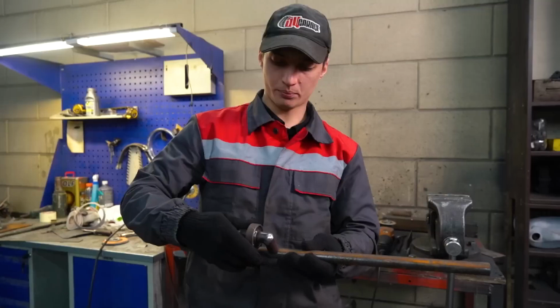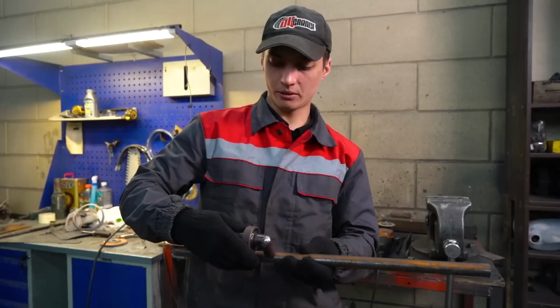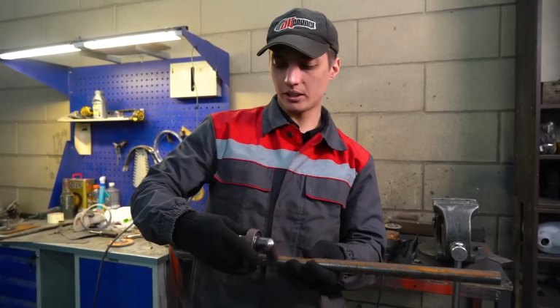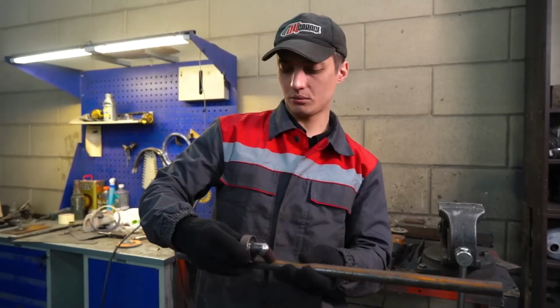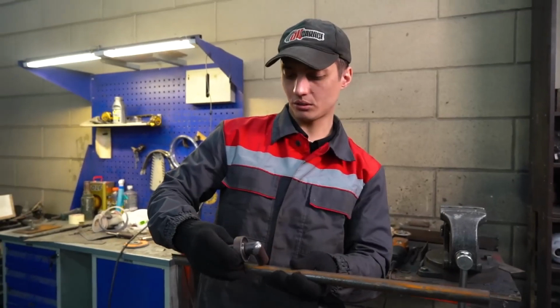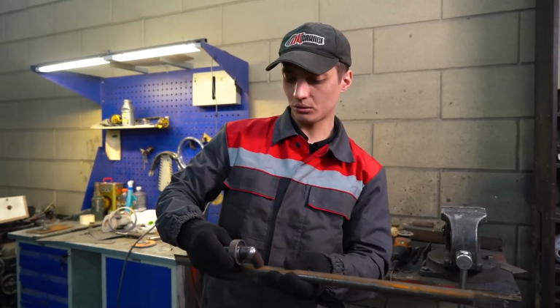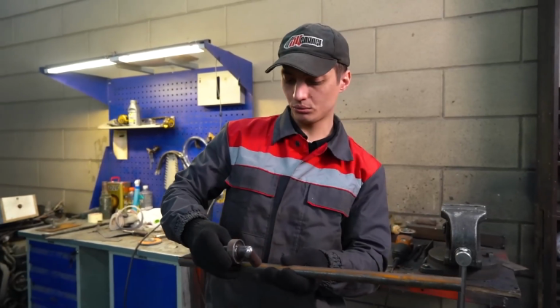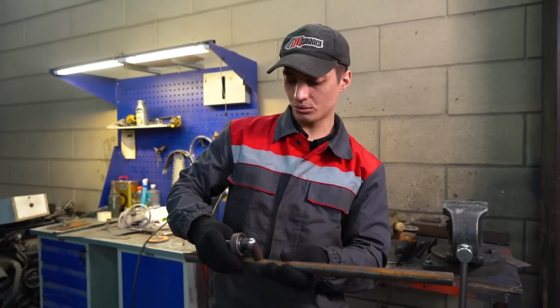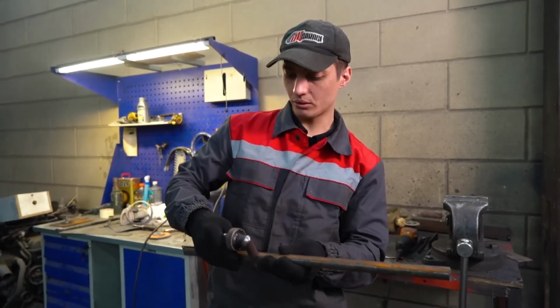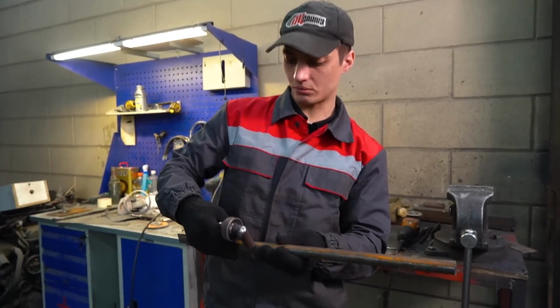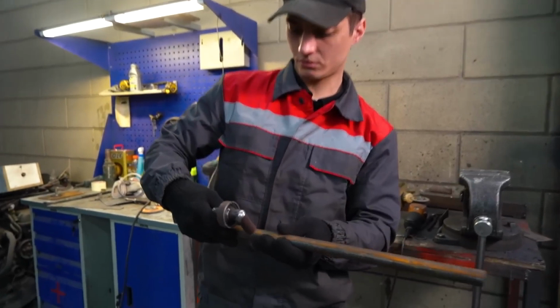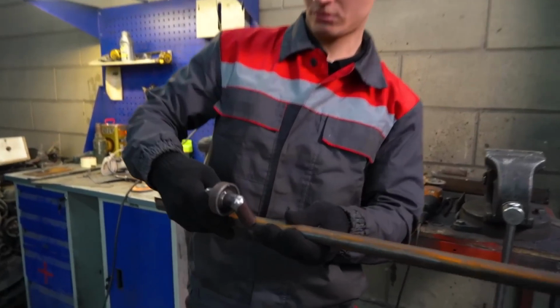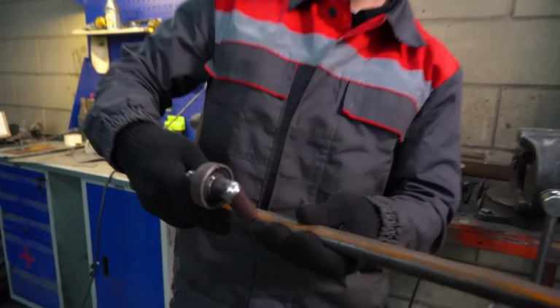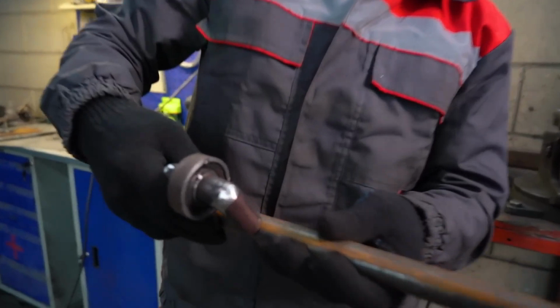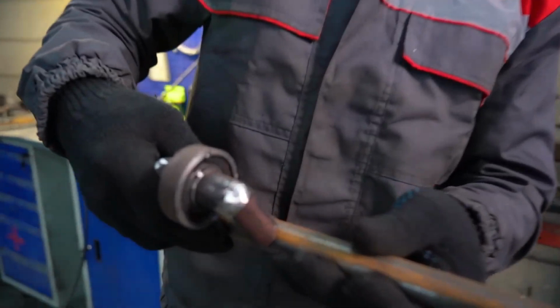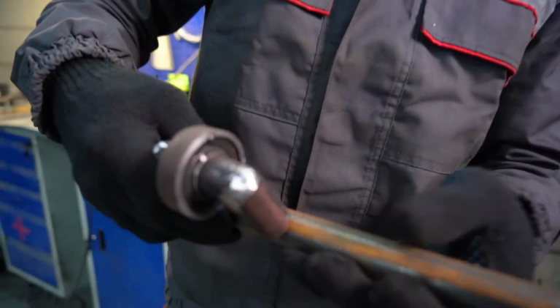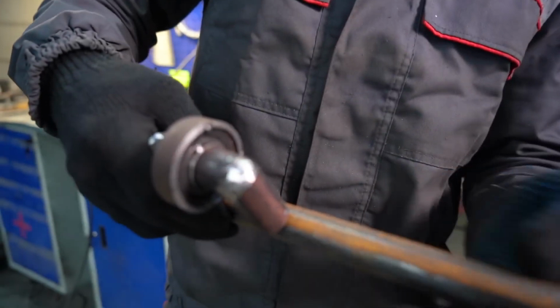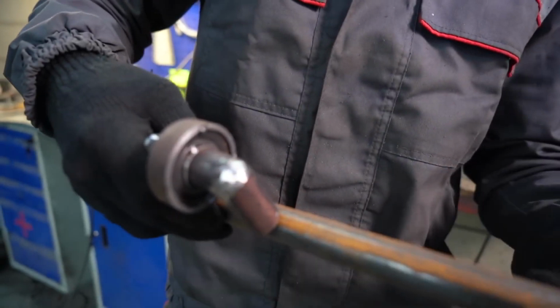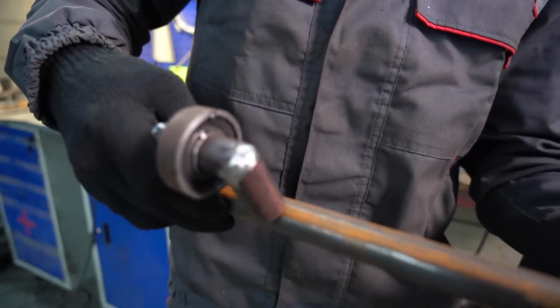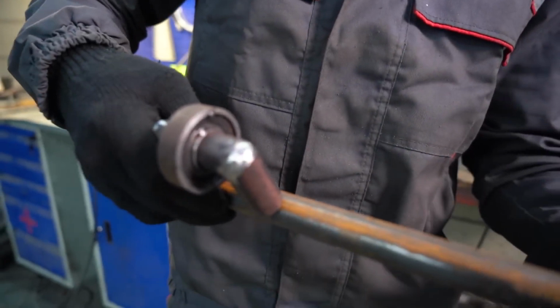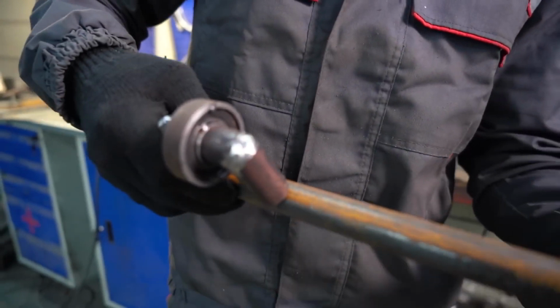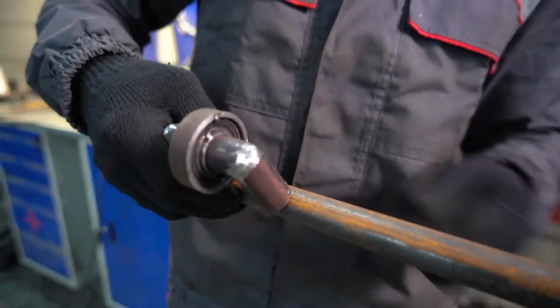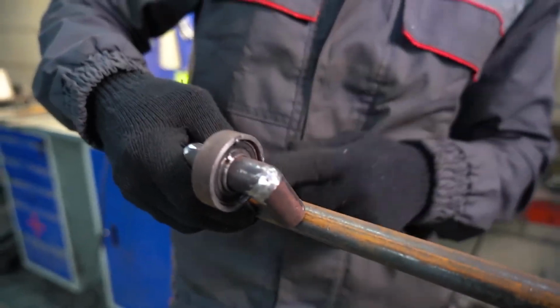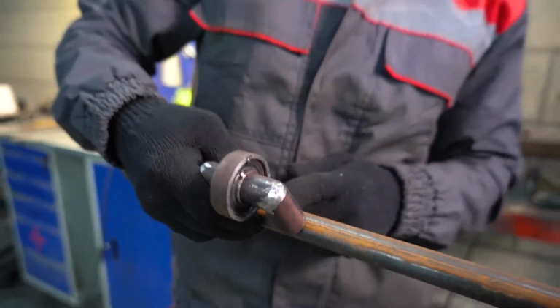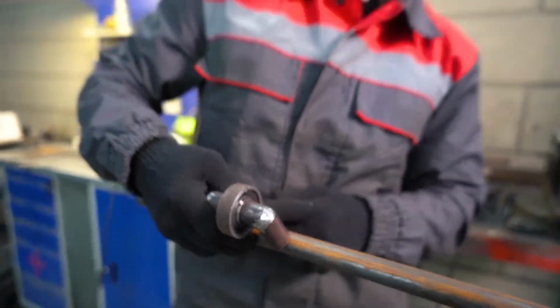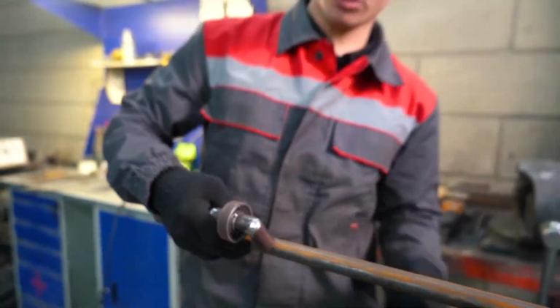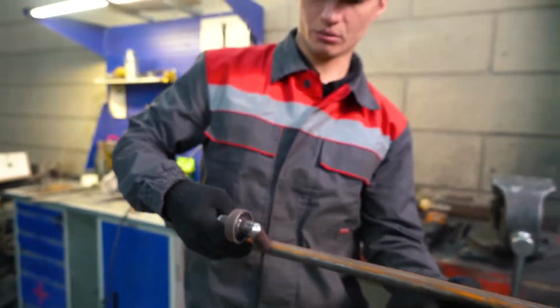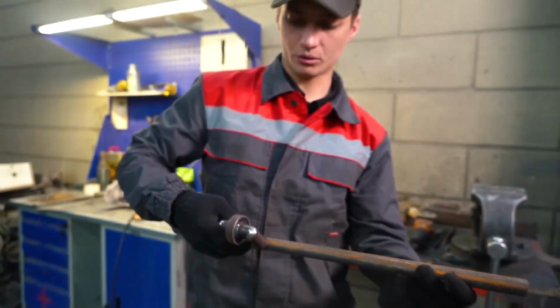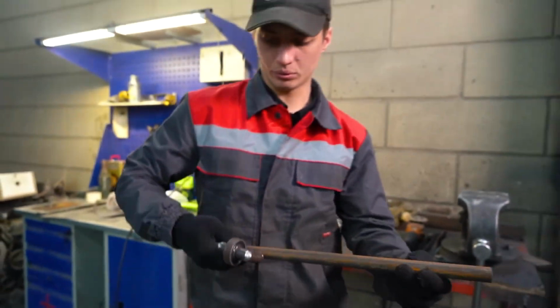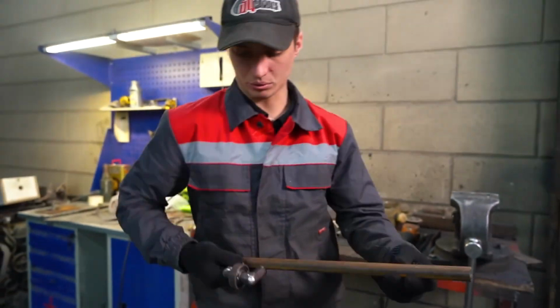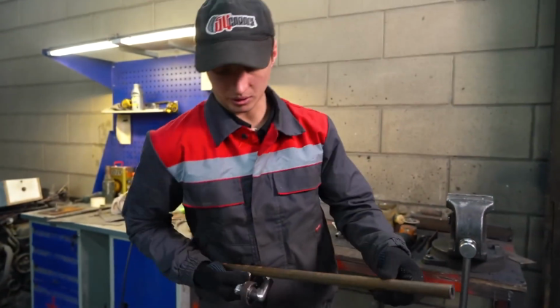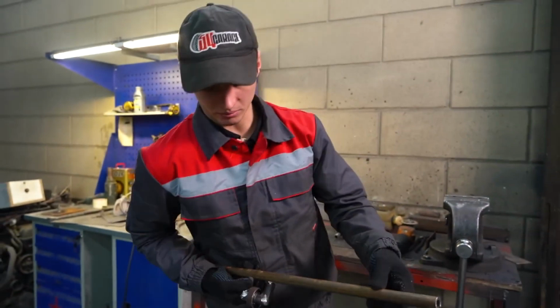We weld on a Conrad journal, cut out any excess material, and we got a crankshaft.